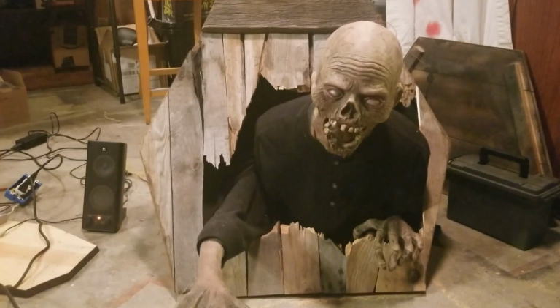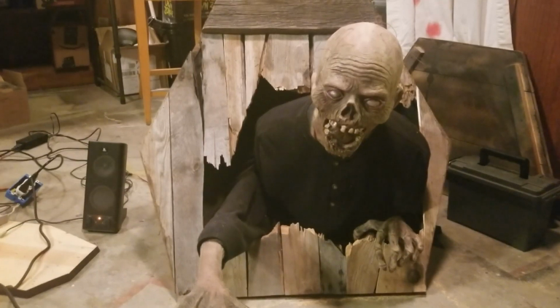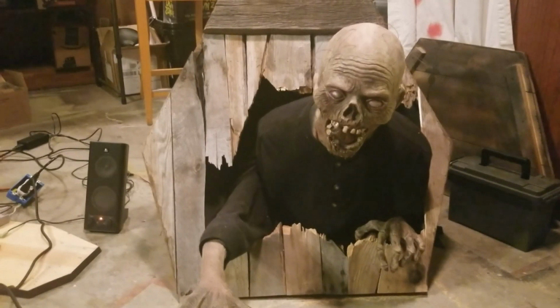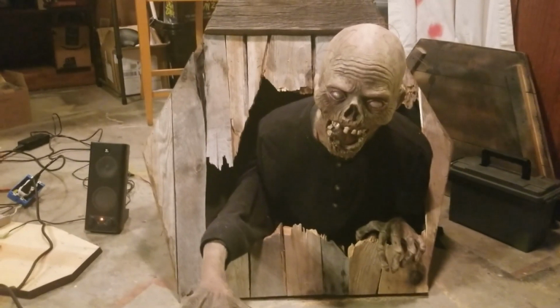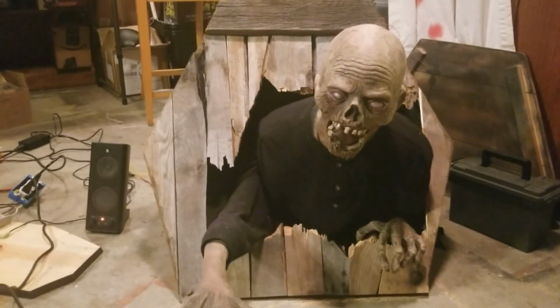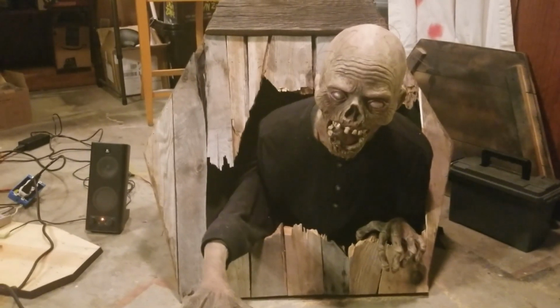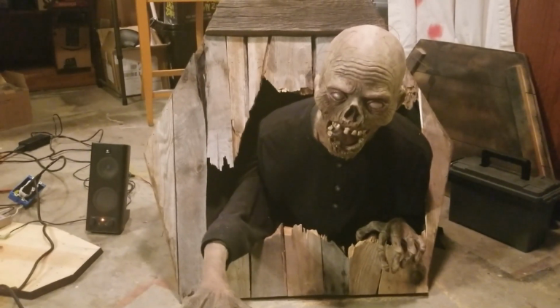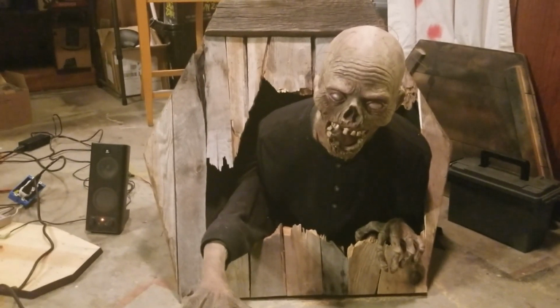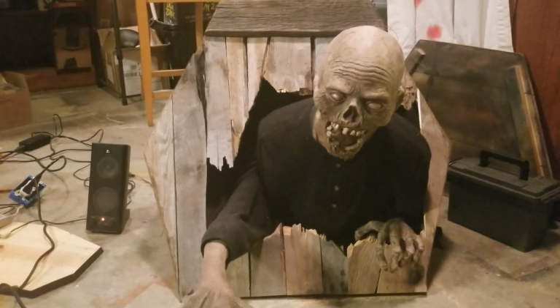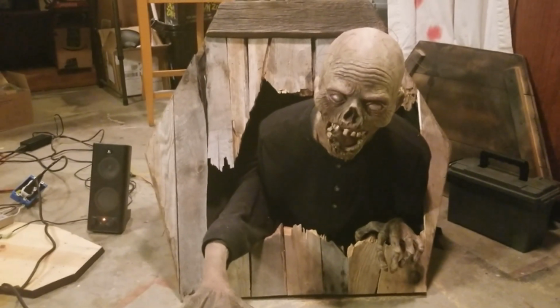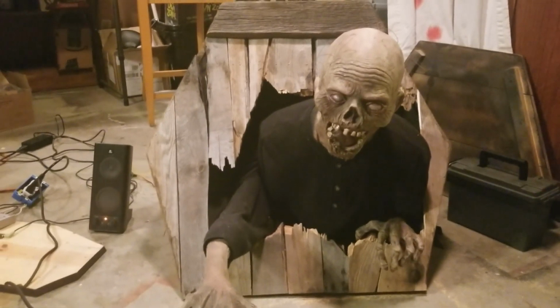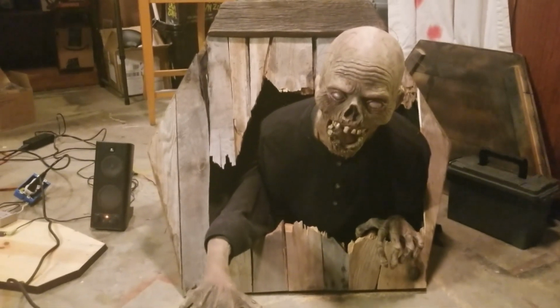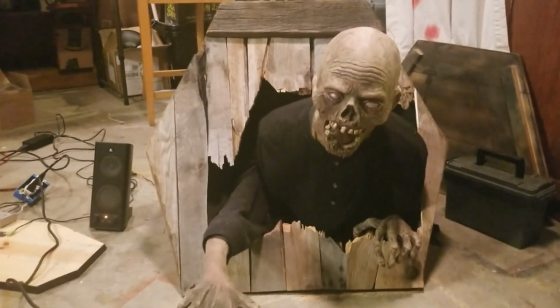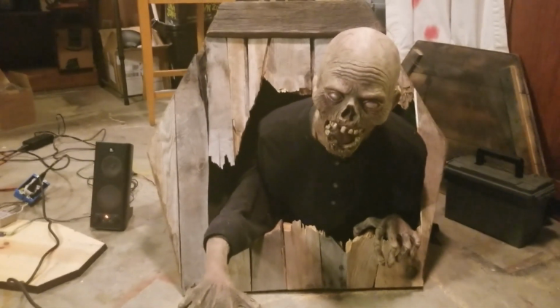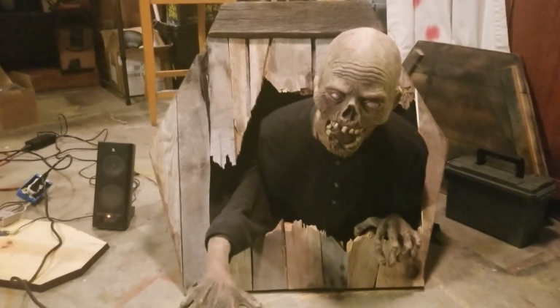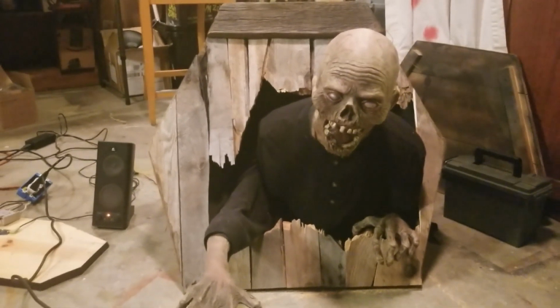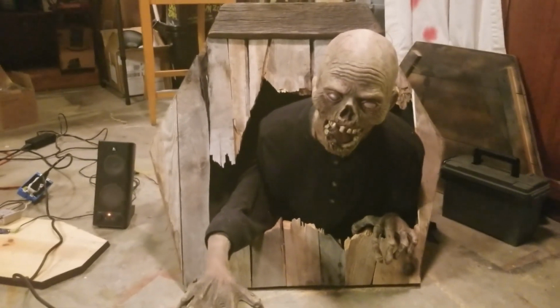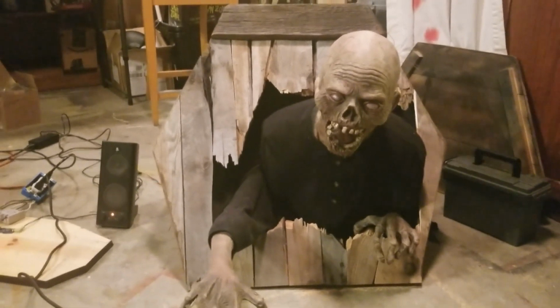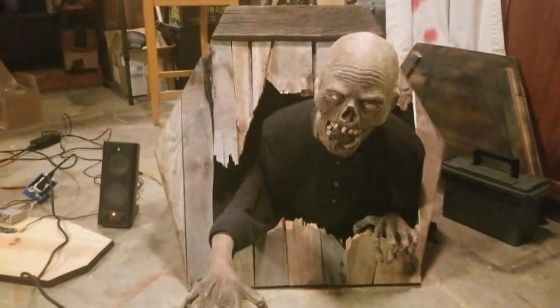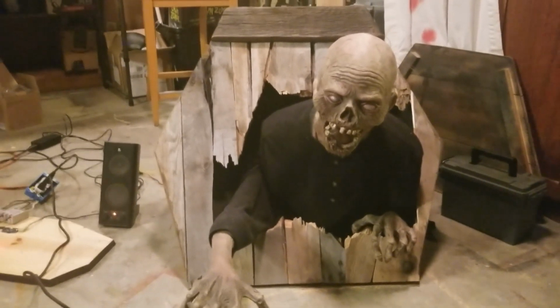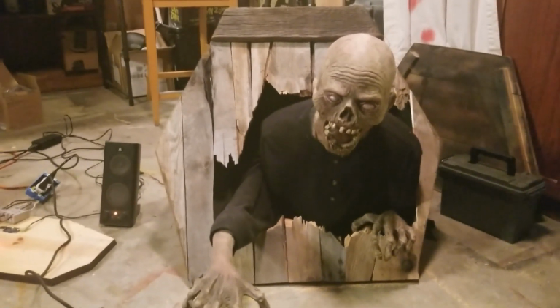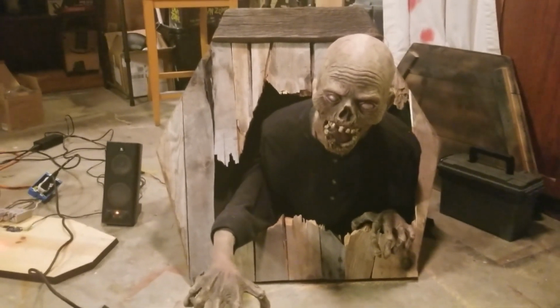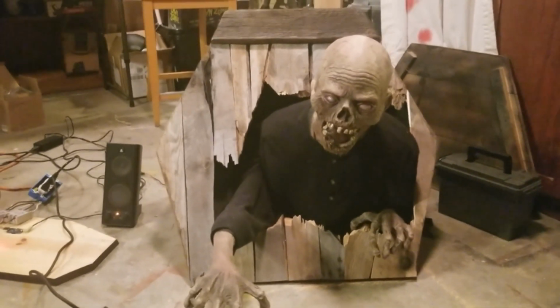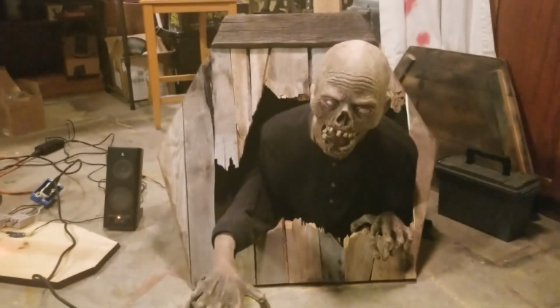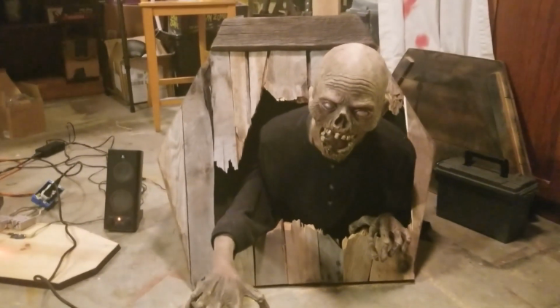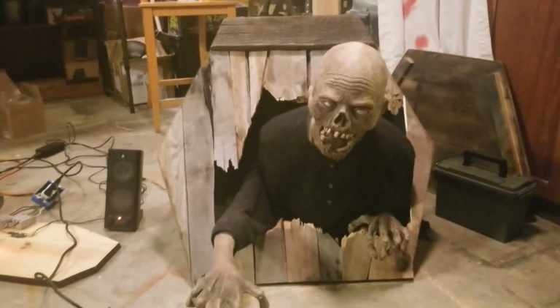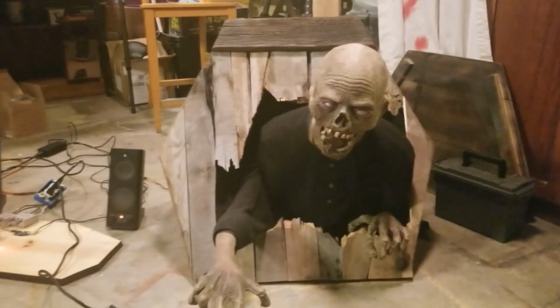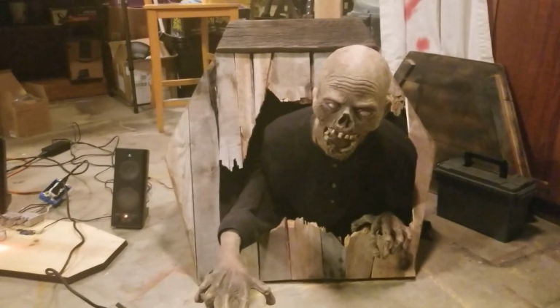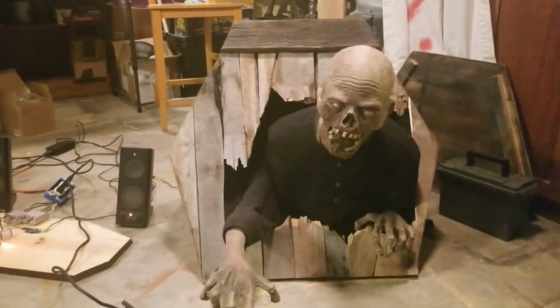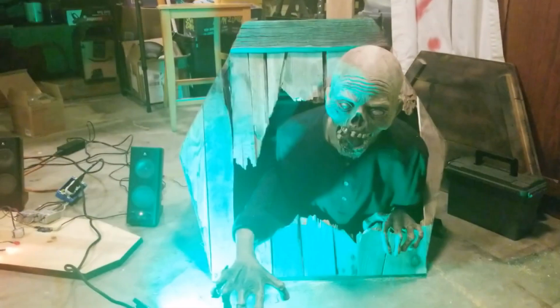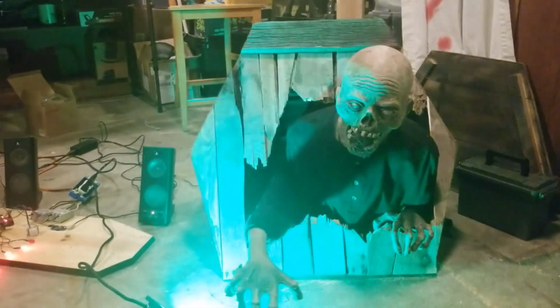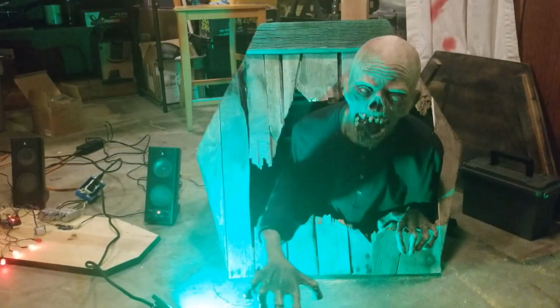This is the Grave Grabber Octo Banger Prop Controller test sequence.